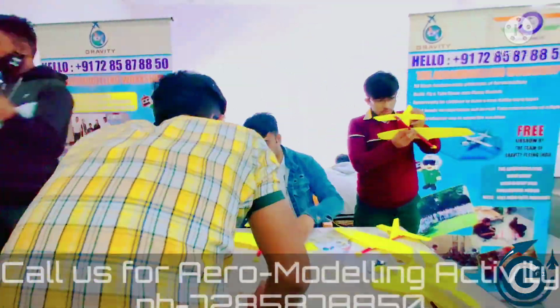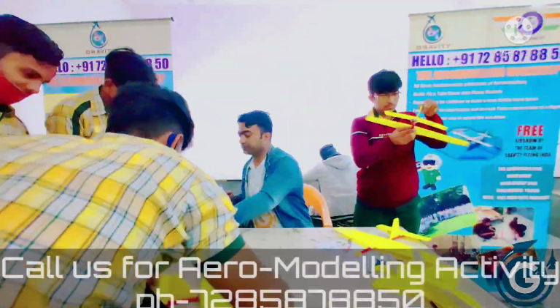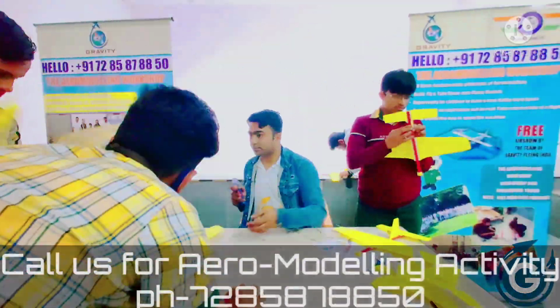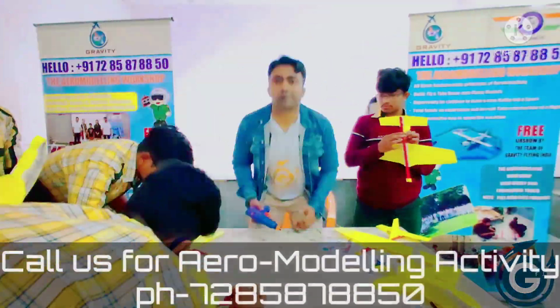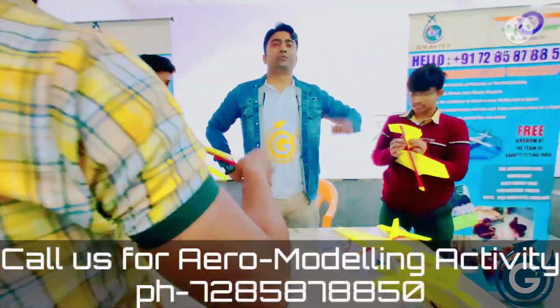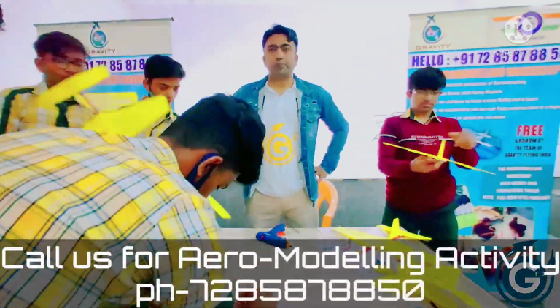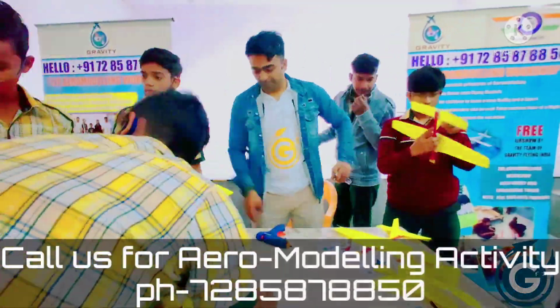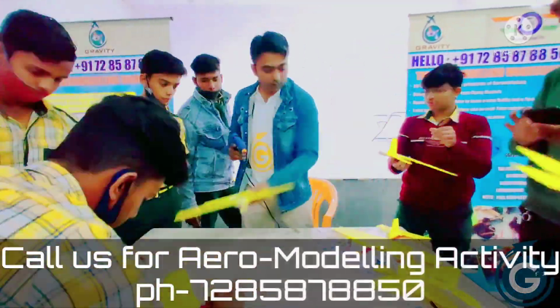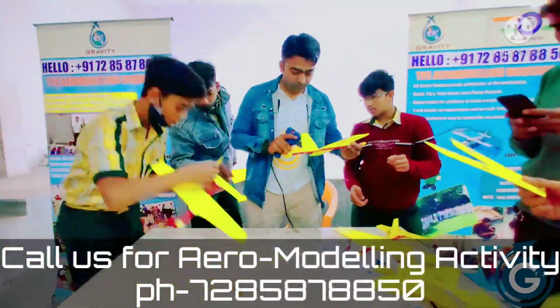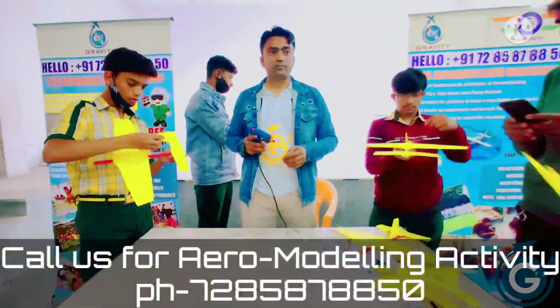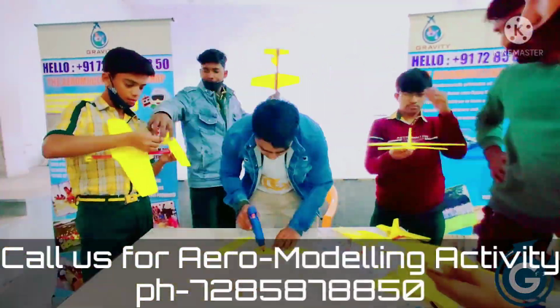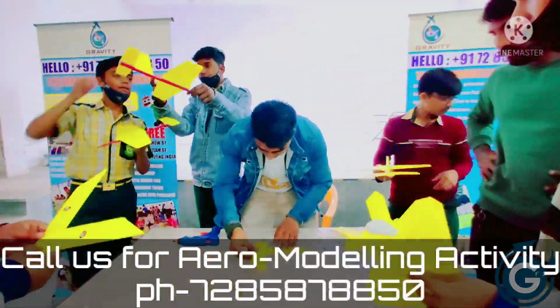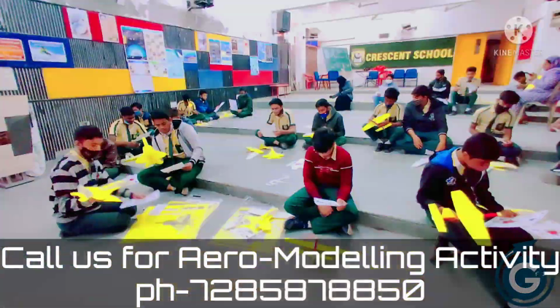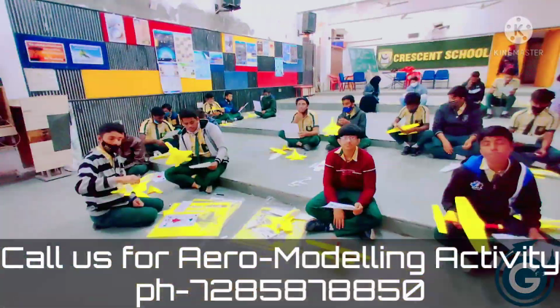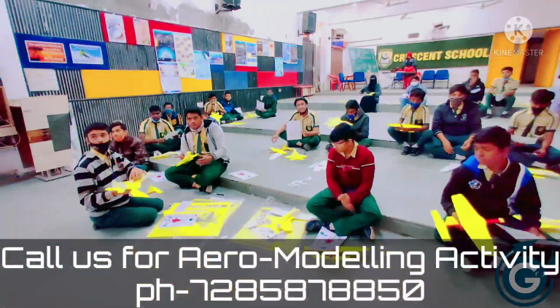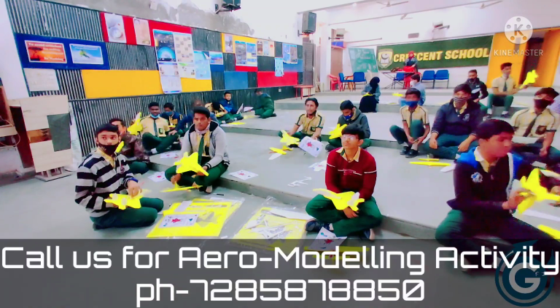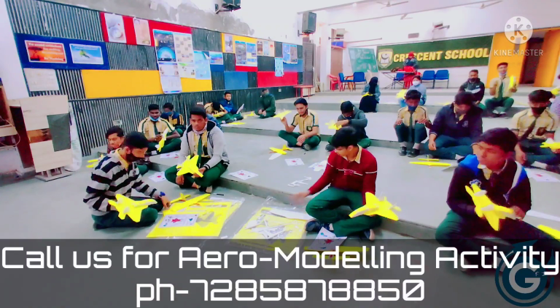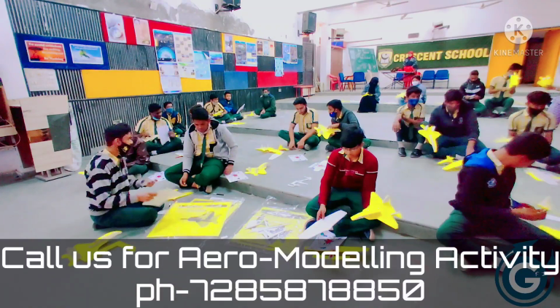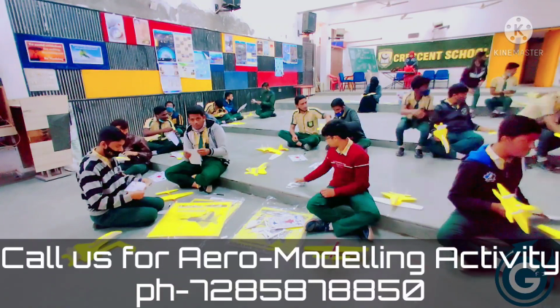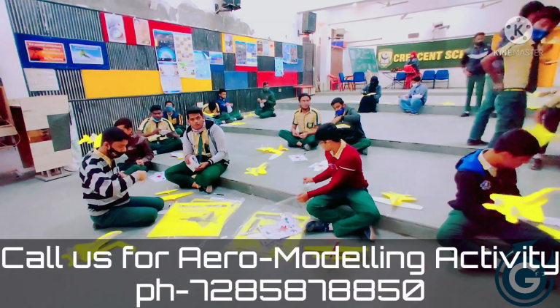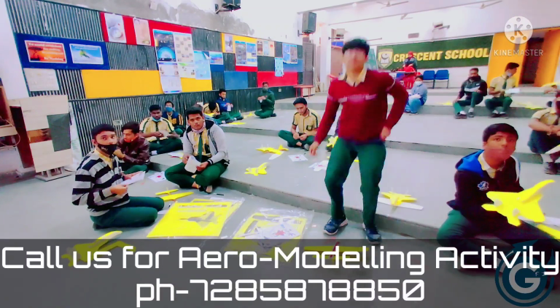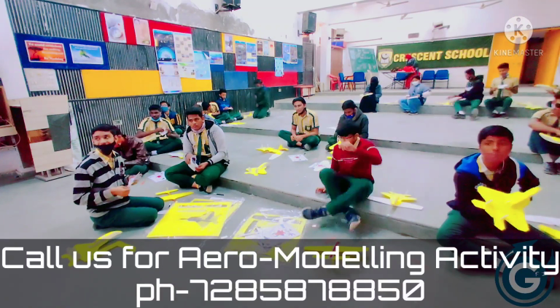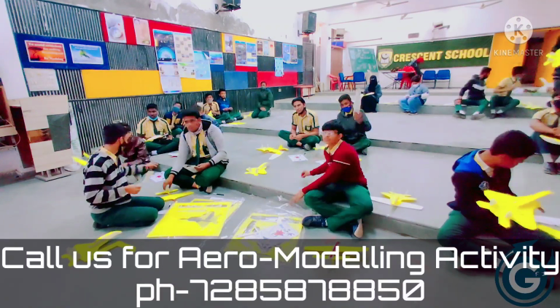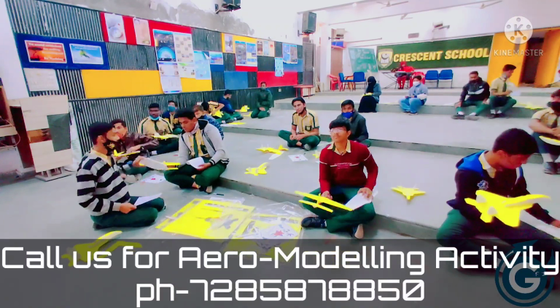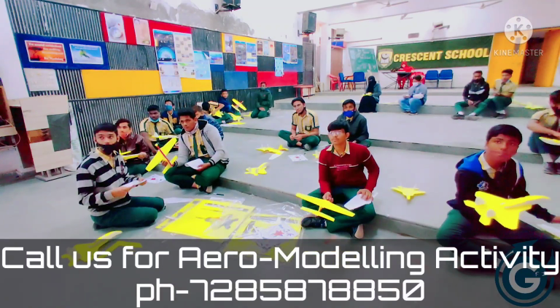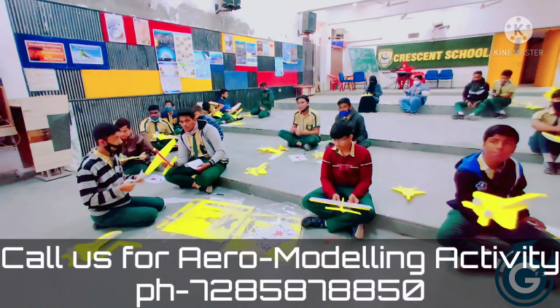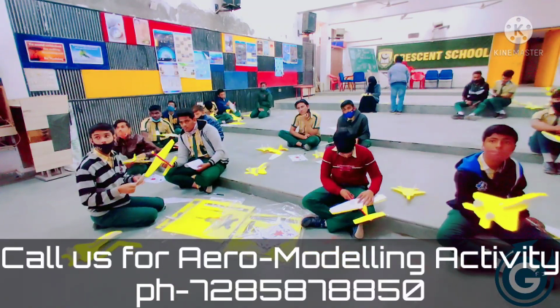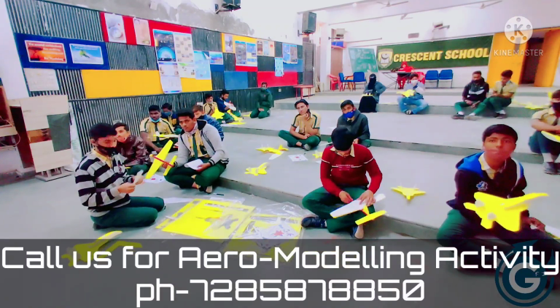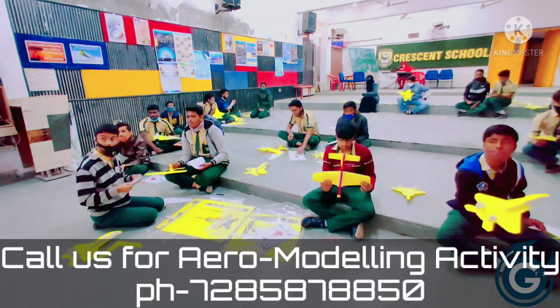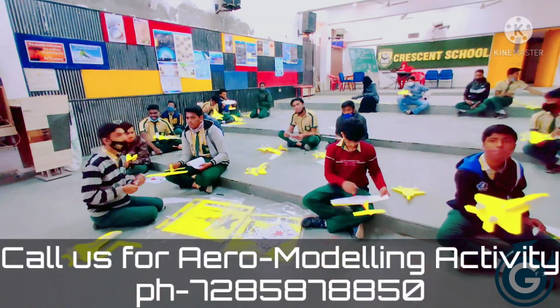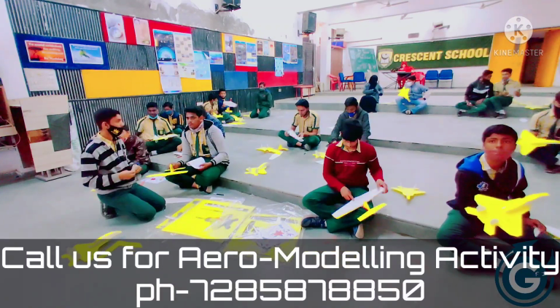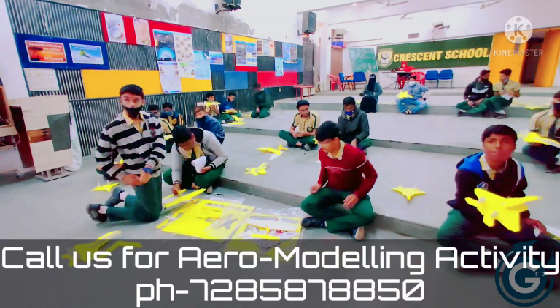After assembling all the parts and balancing of the check model, the test flying begins.